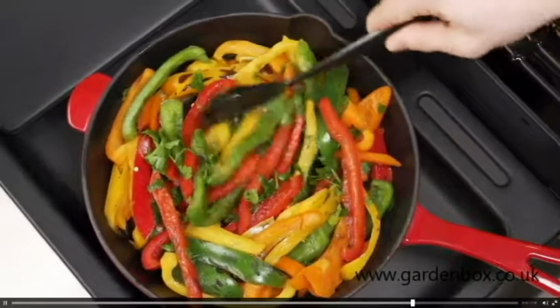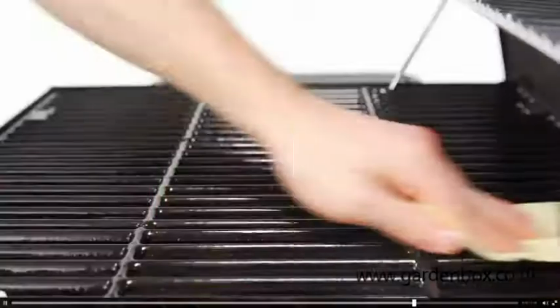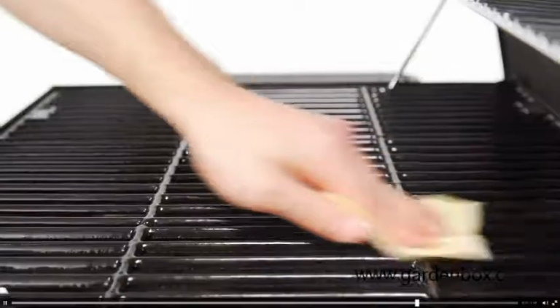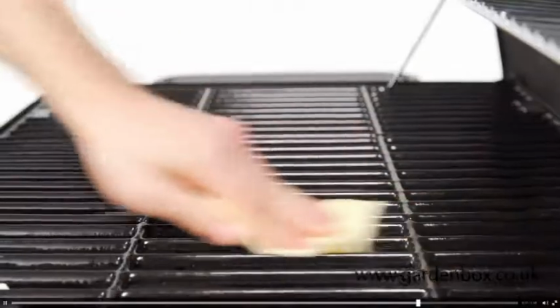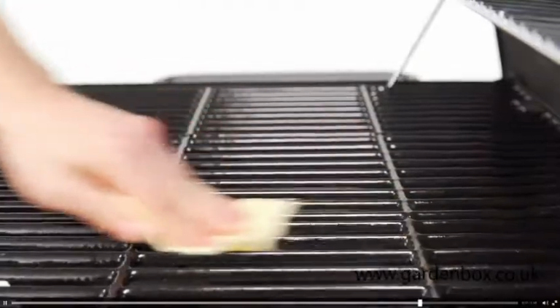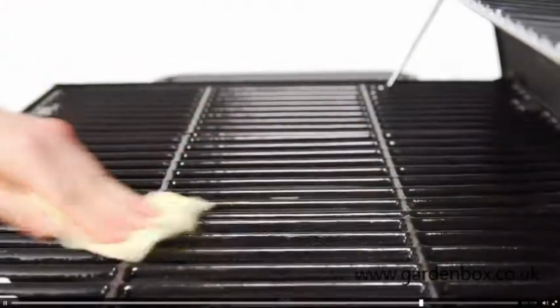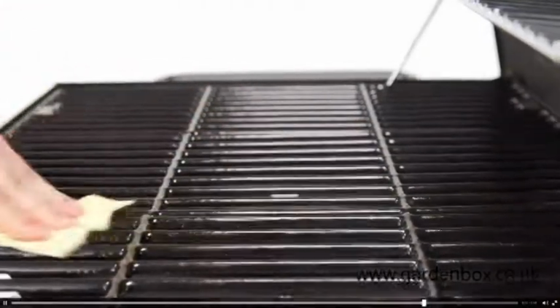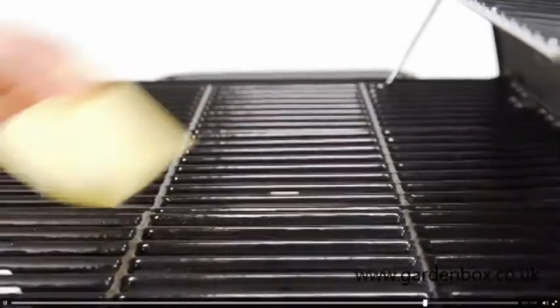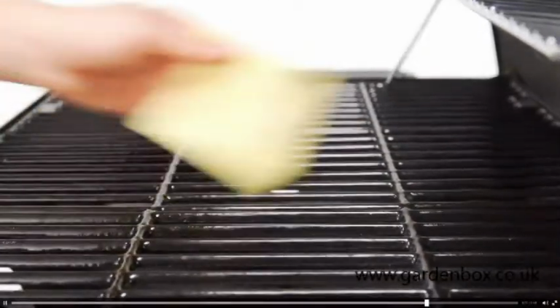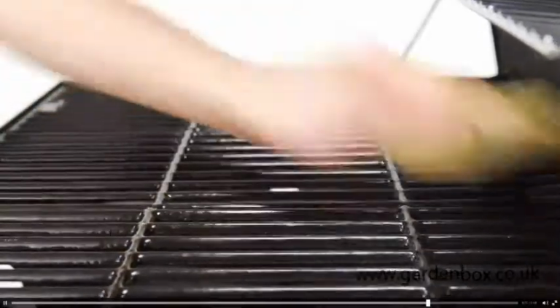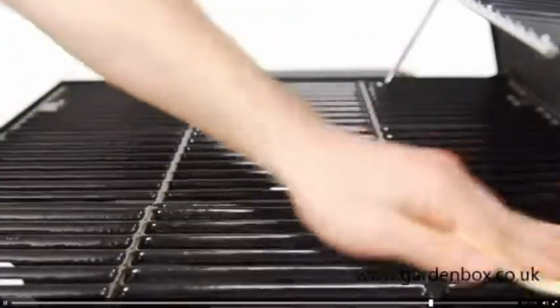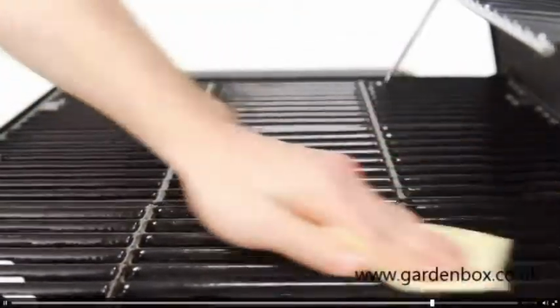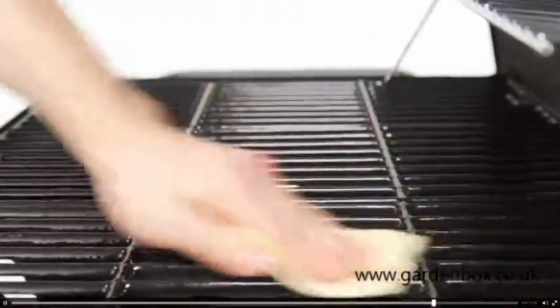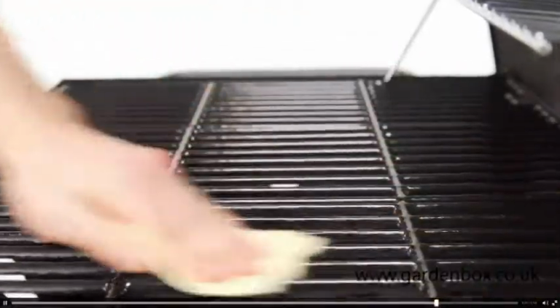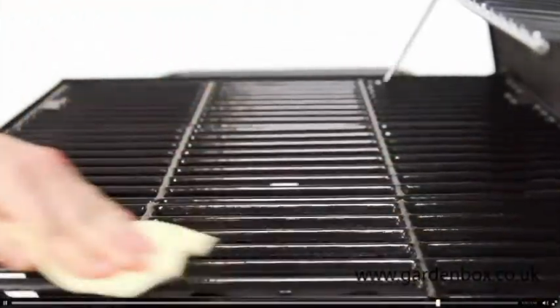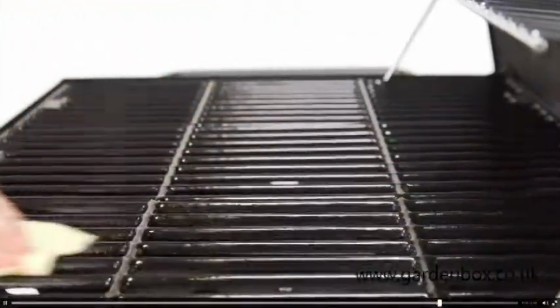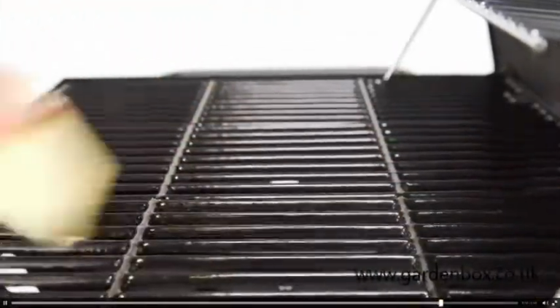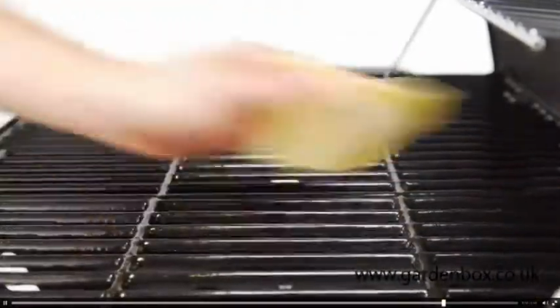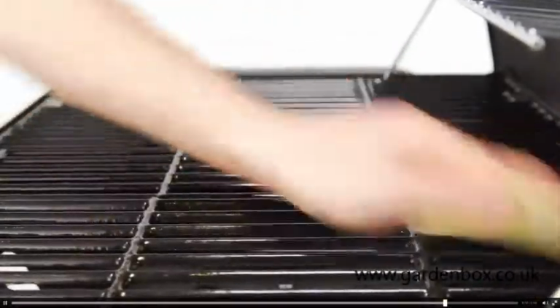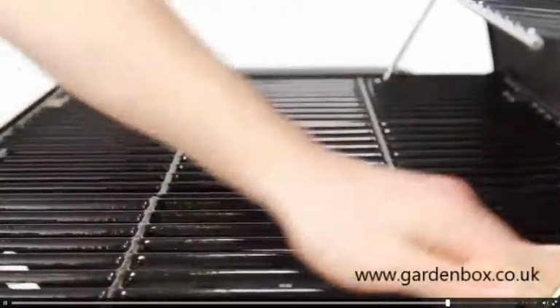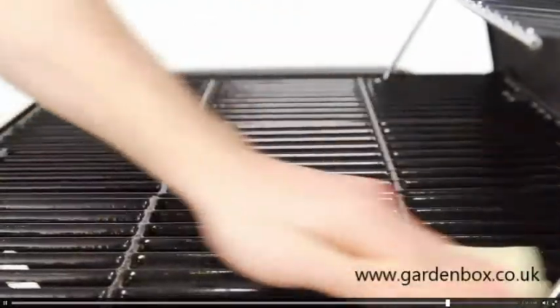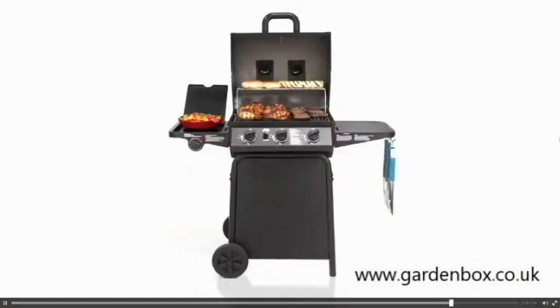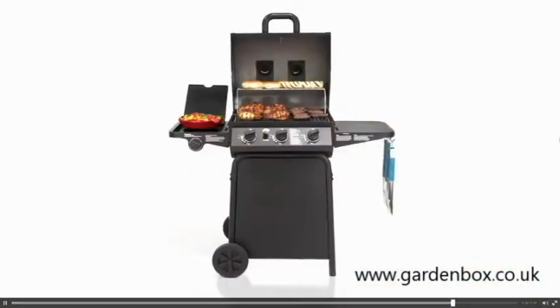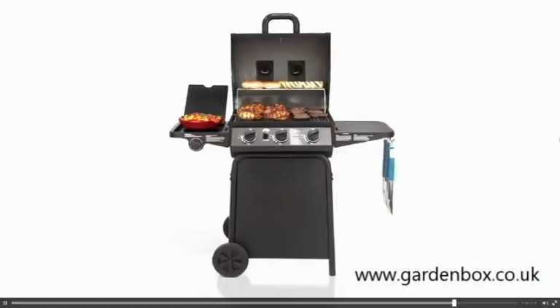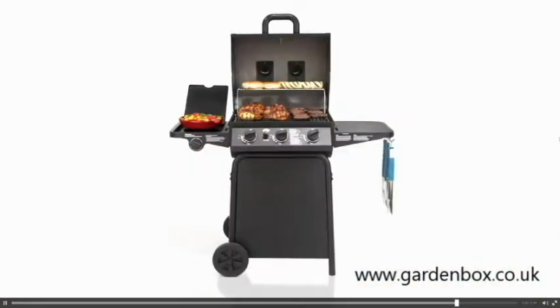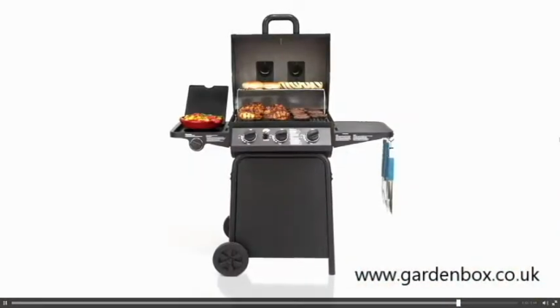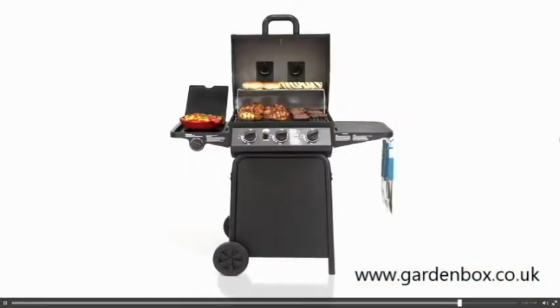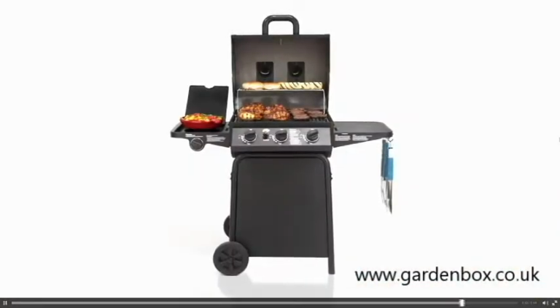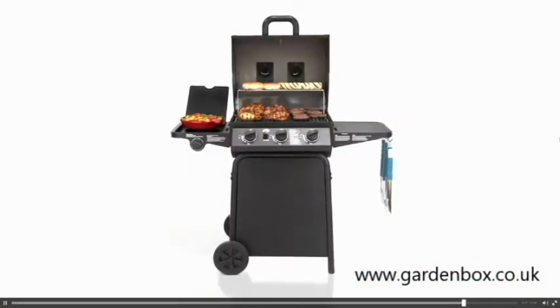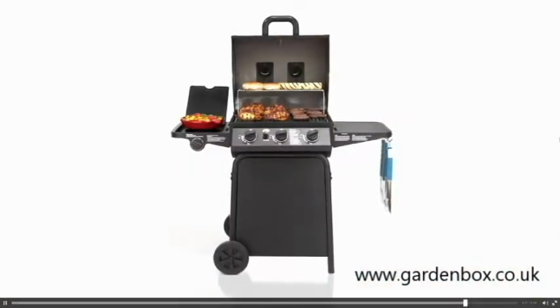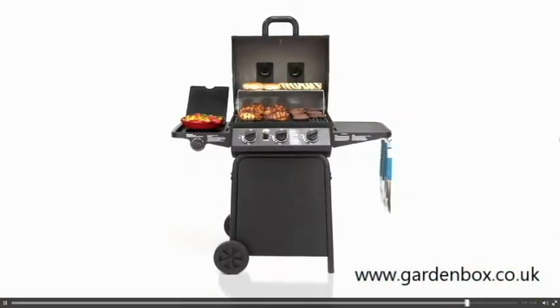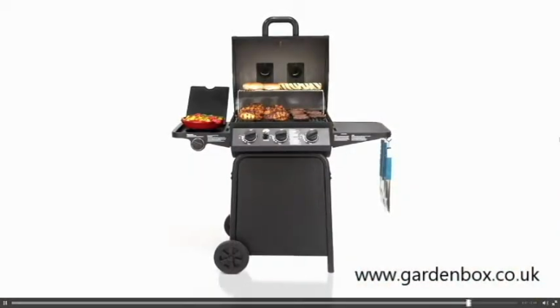And when the party's over, the Grillin' Pro's porcelain-coated cast-iron grates are easy to clean.